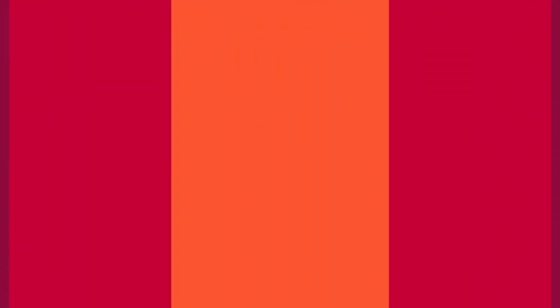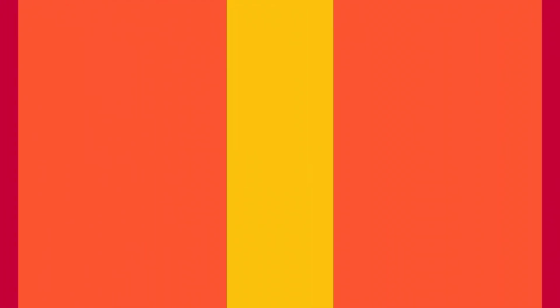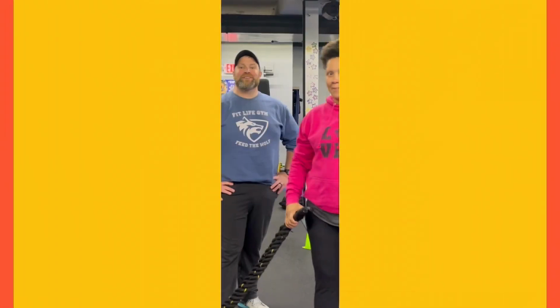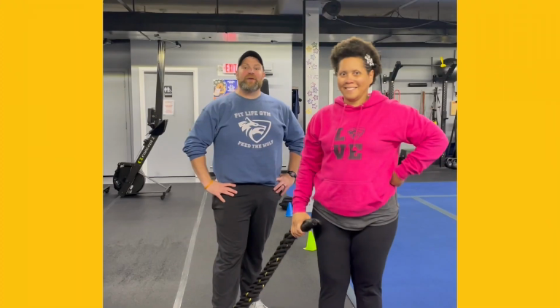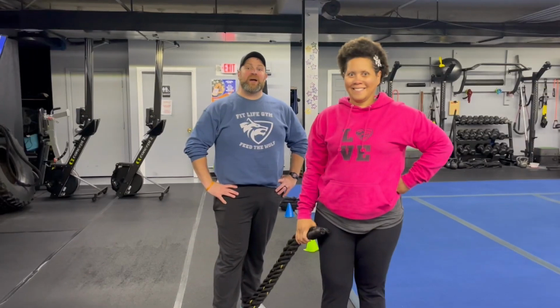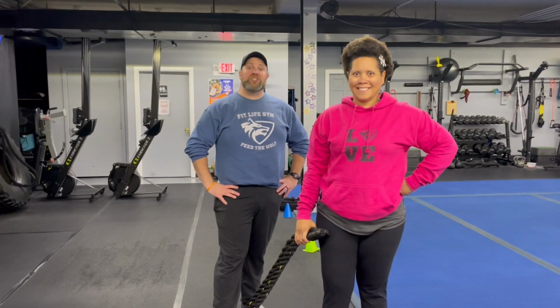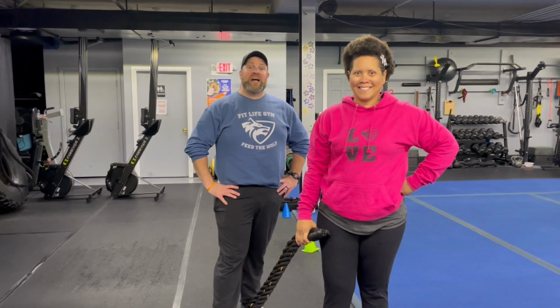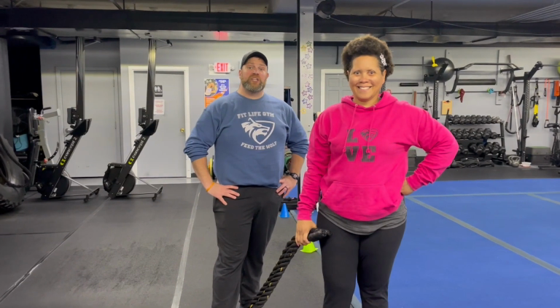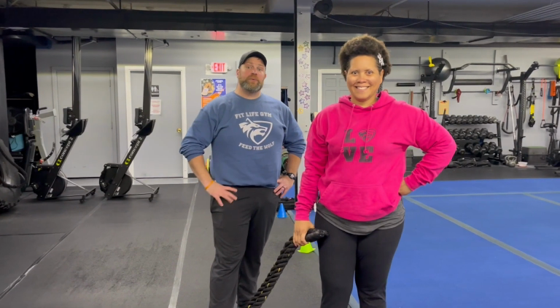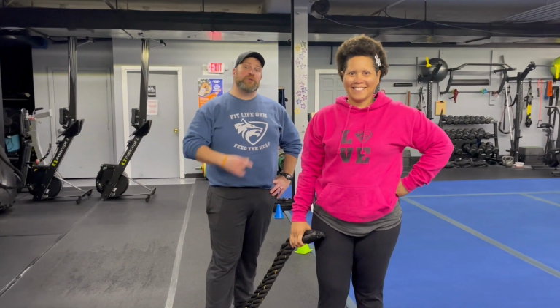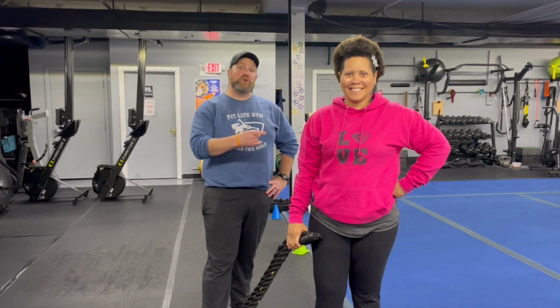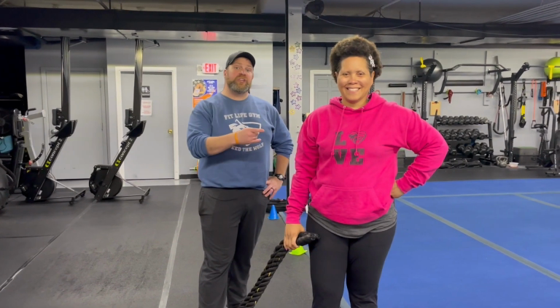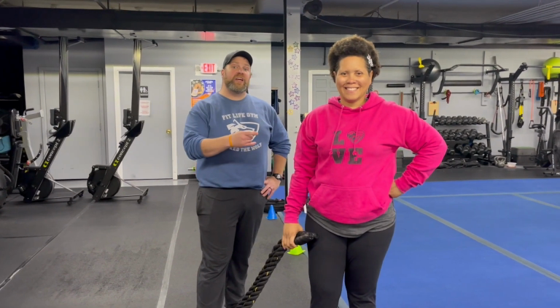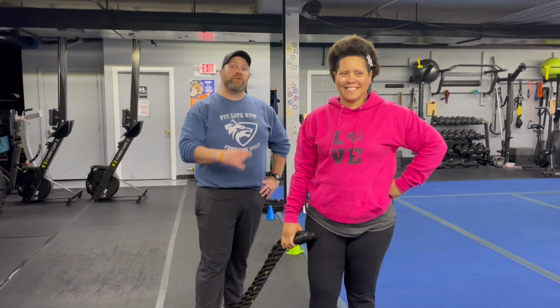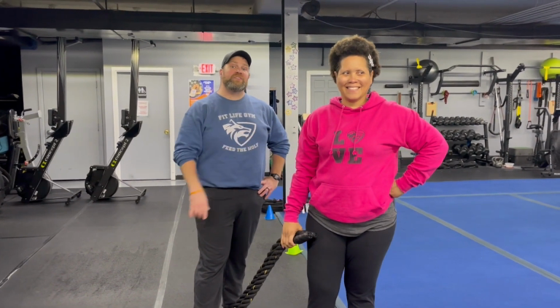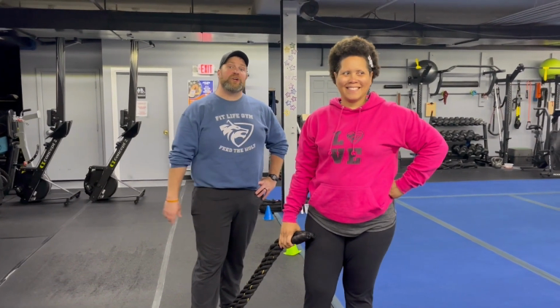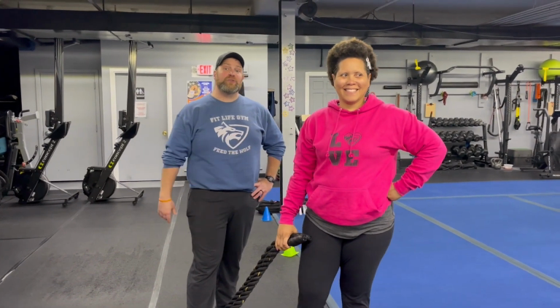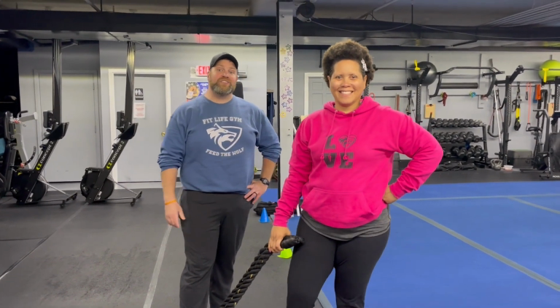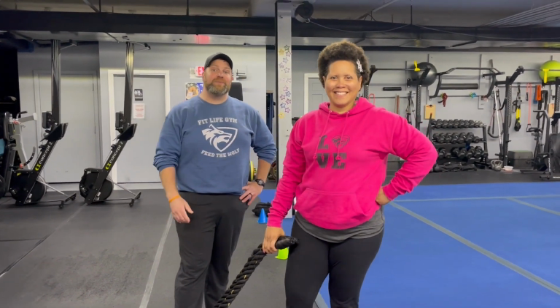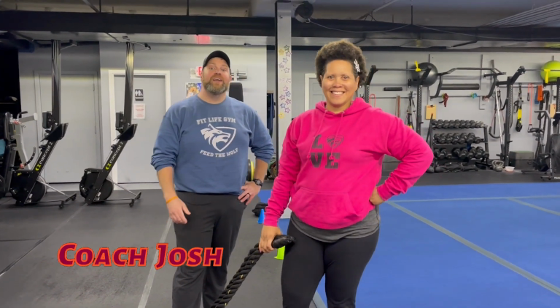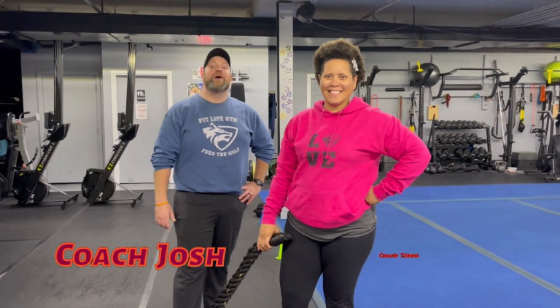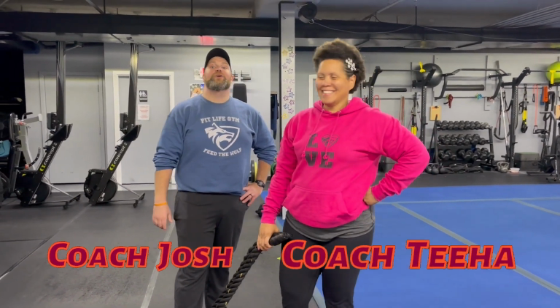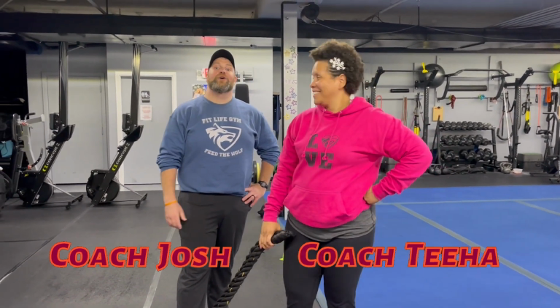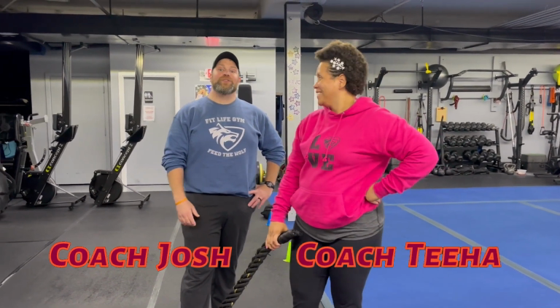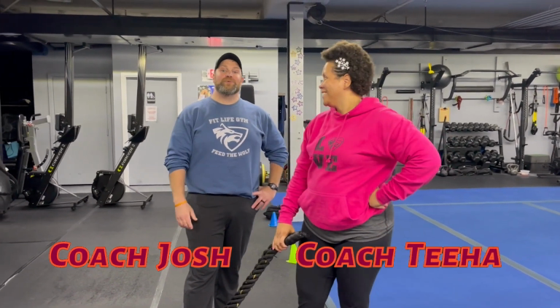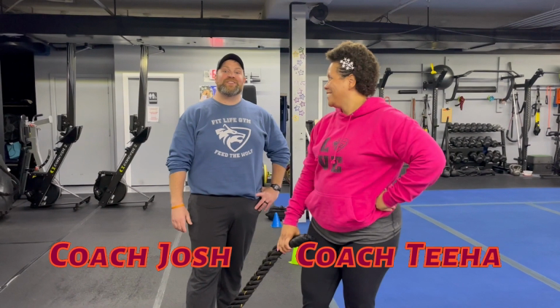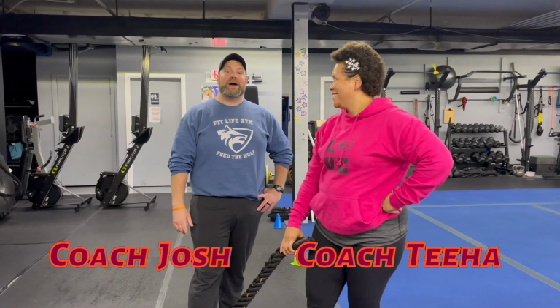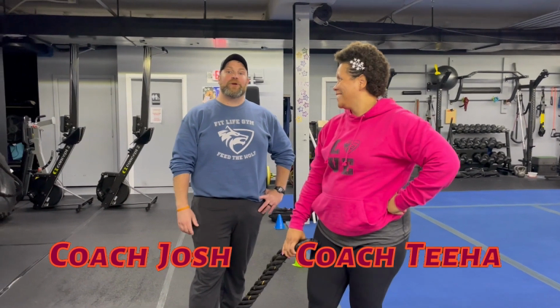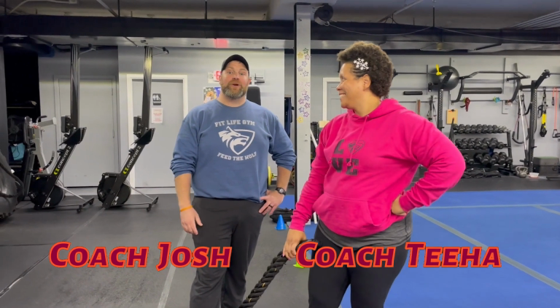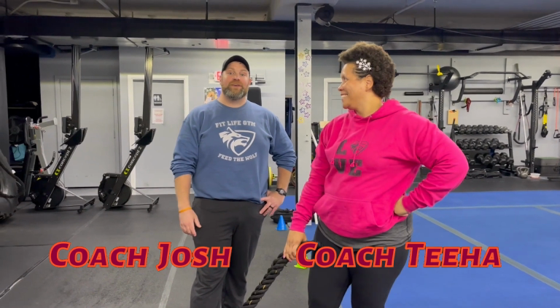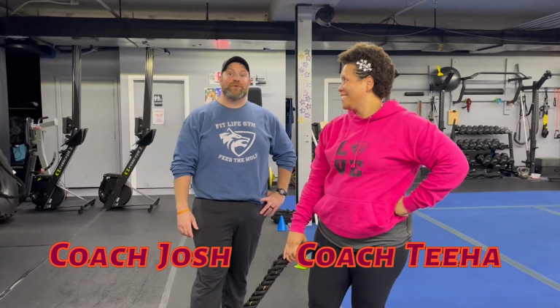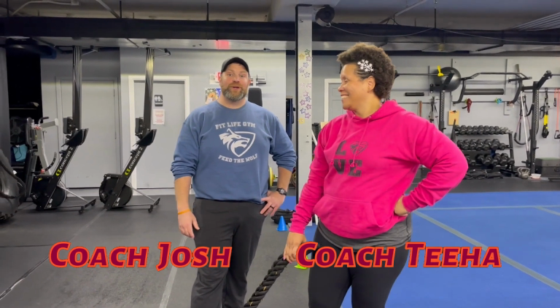Hey, what's up everybody? It's Josh here. I'm here with Coach Tia and the rest of our coaching team, and we're going to go over this week's Tabata workout for you.